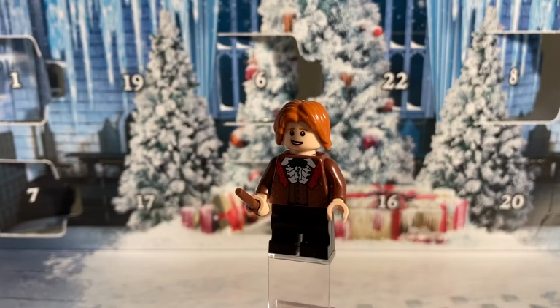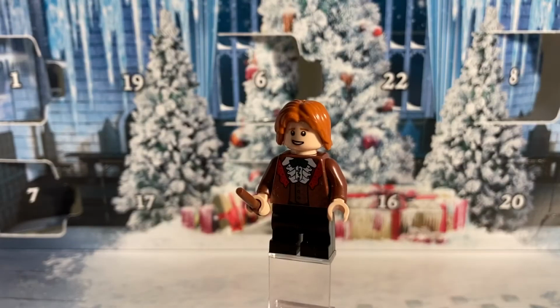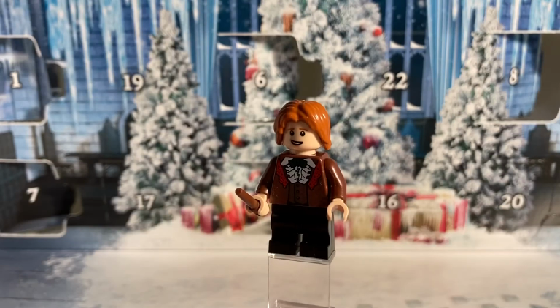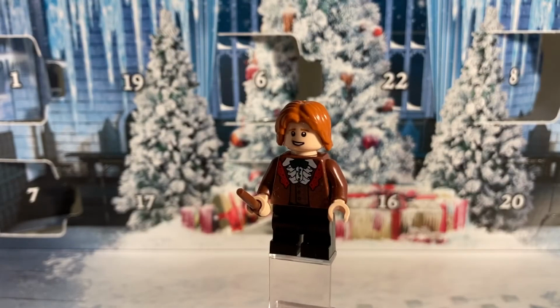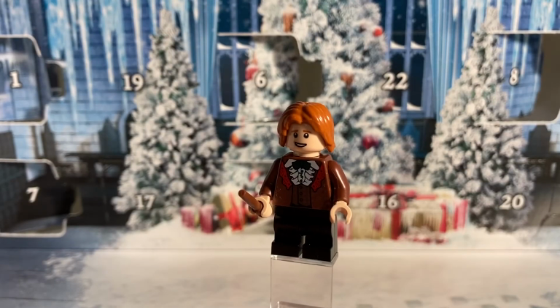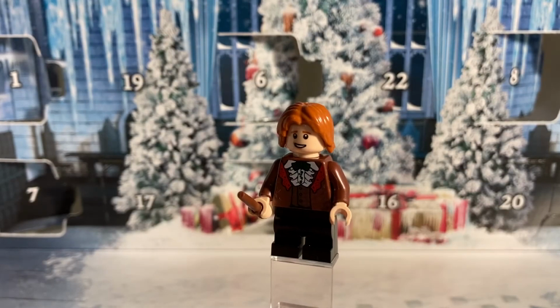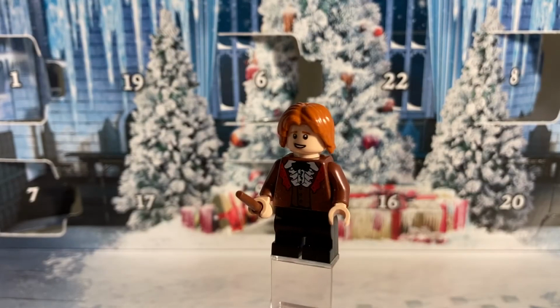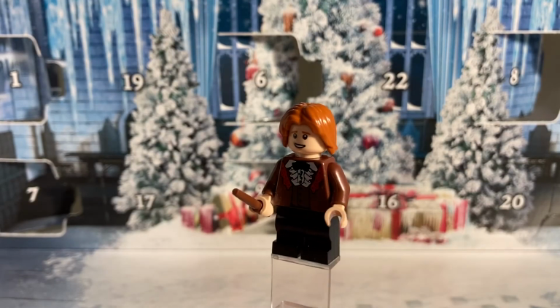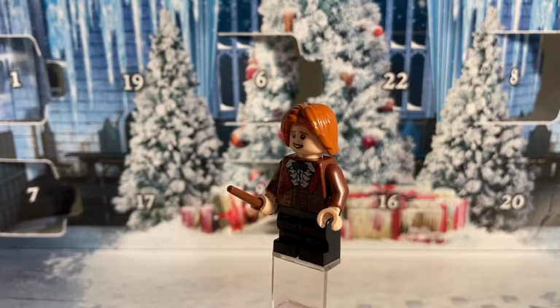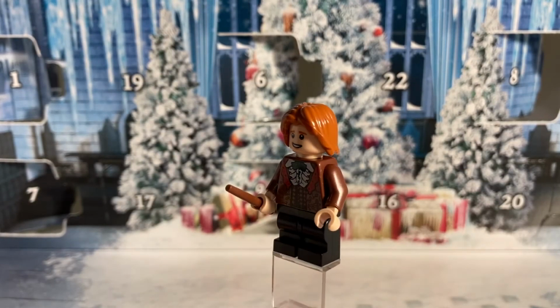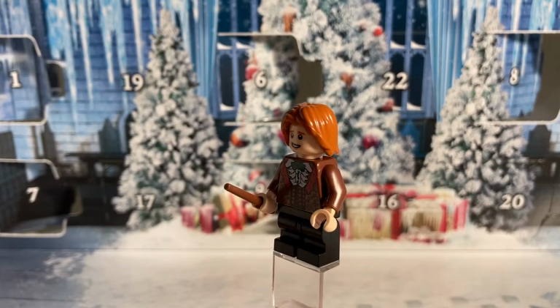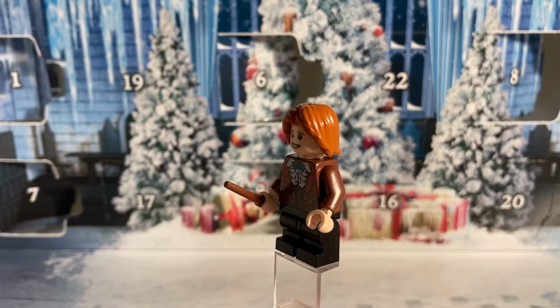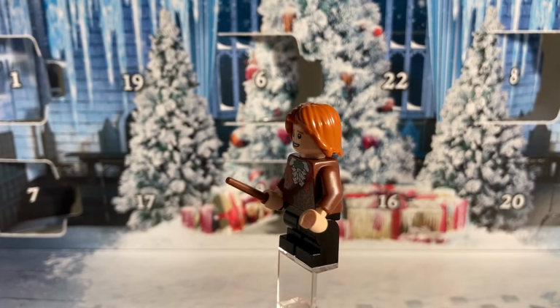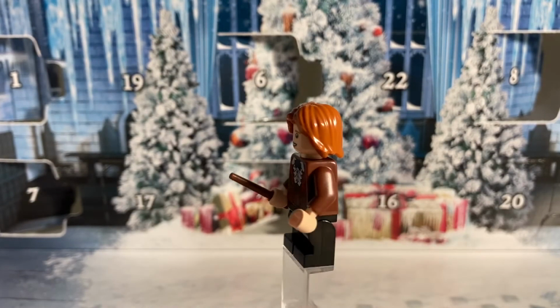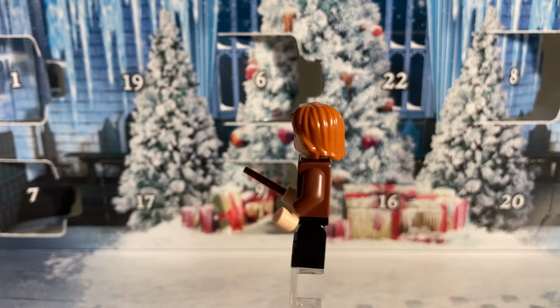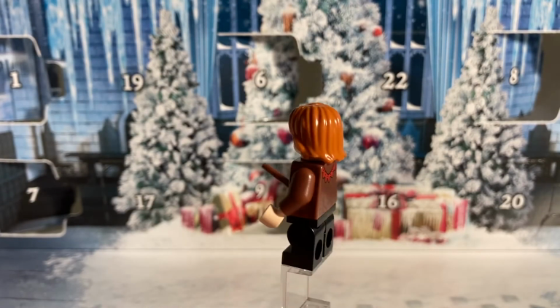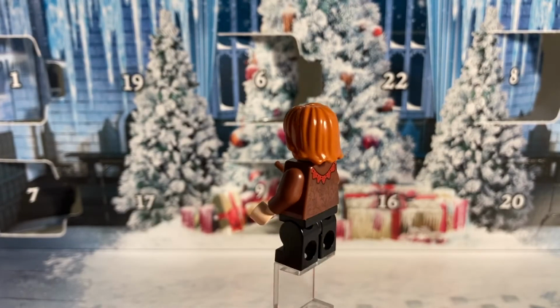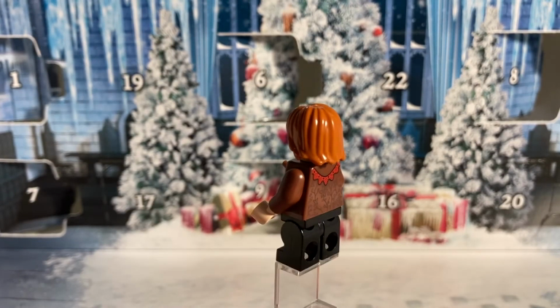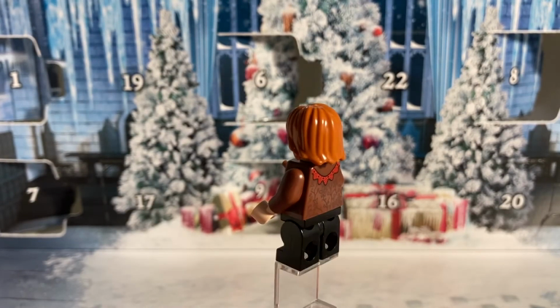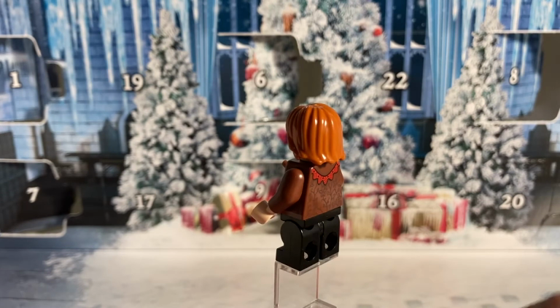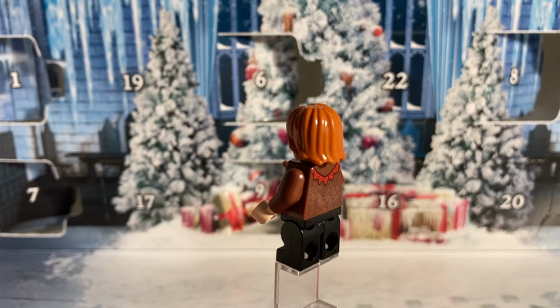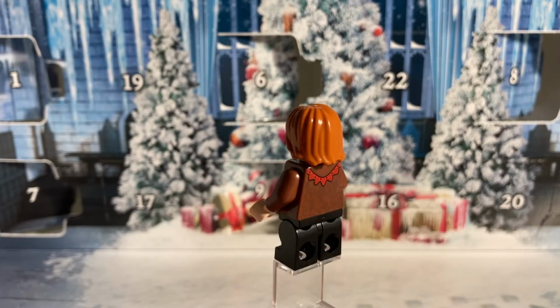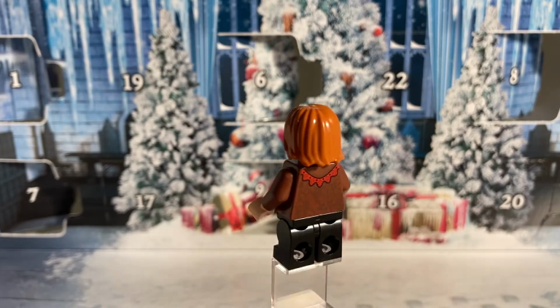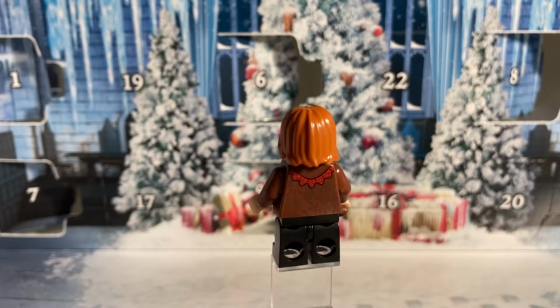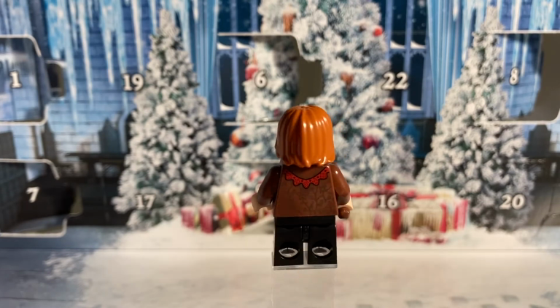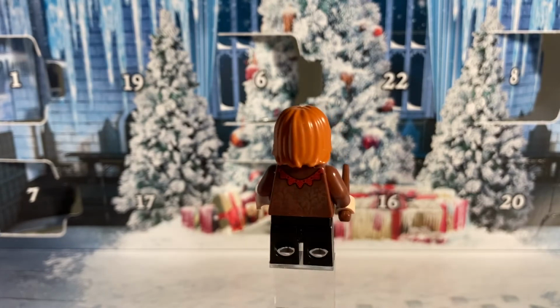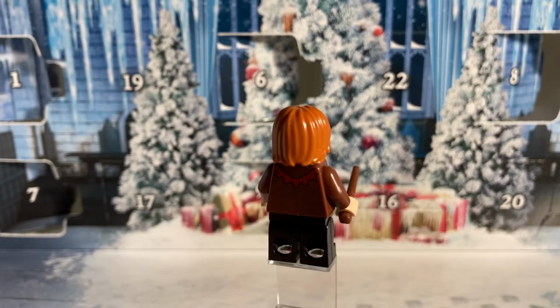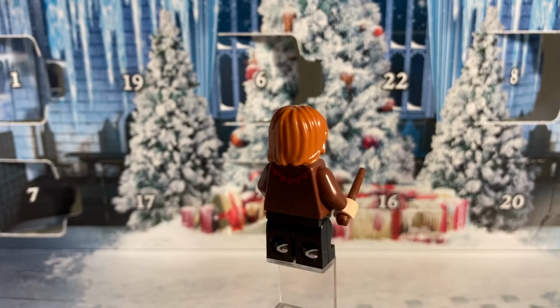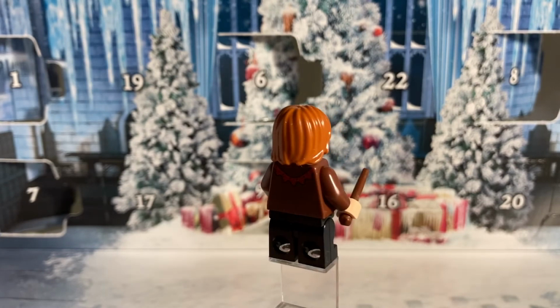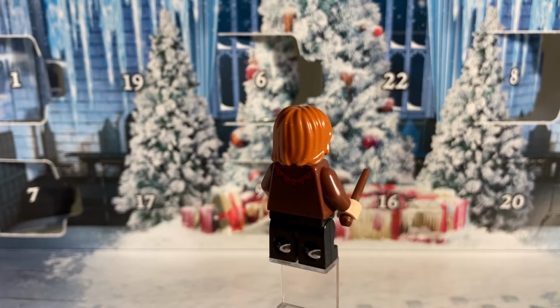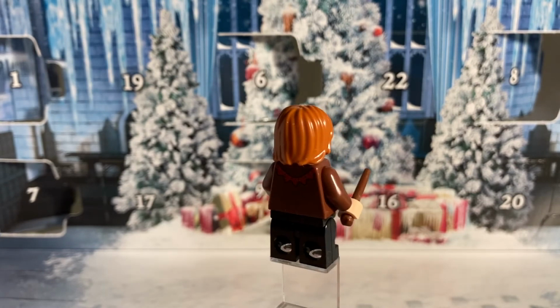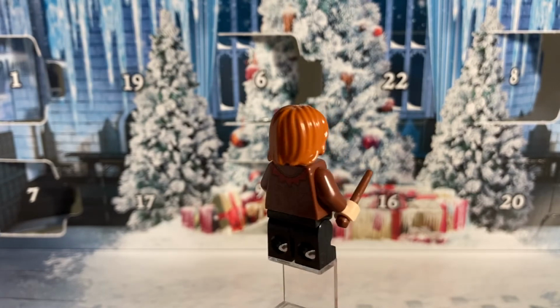On day number ten we got this brand new Ron Weasley main figure and he's wearing his Yule Ball outfit.